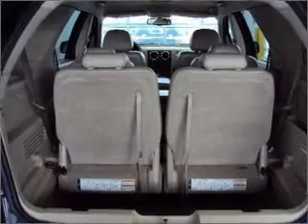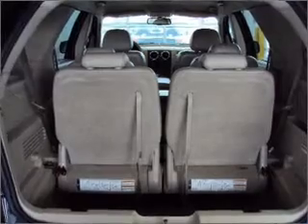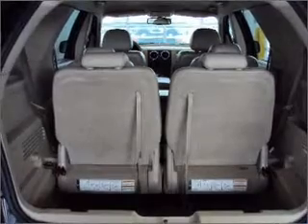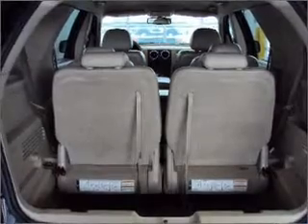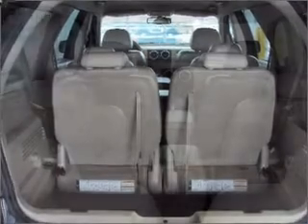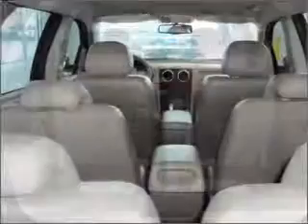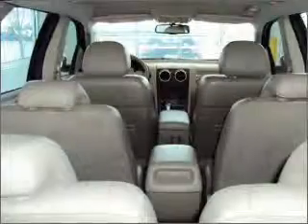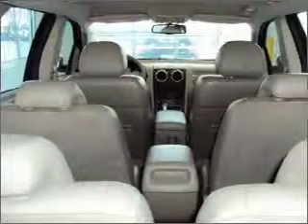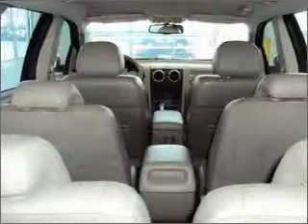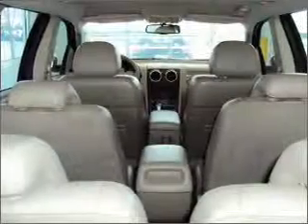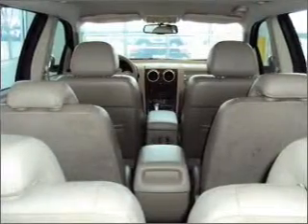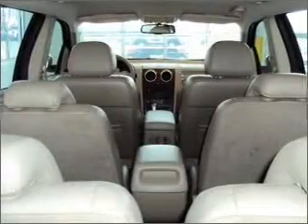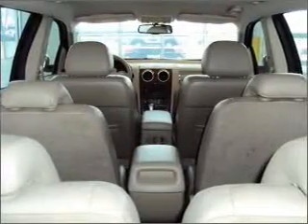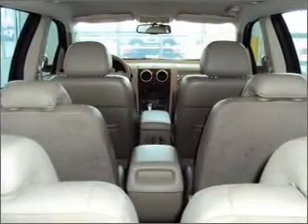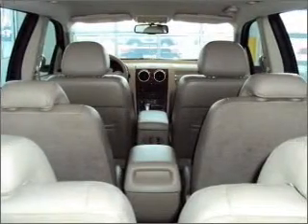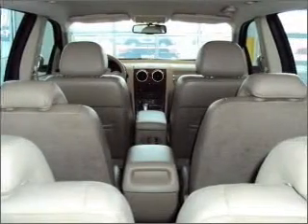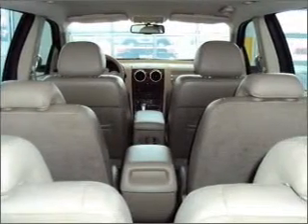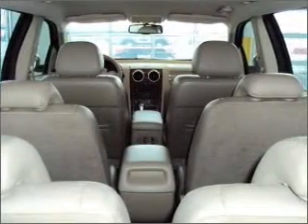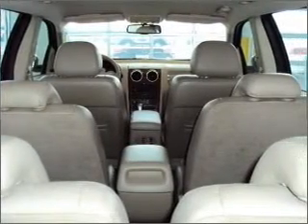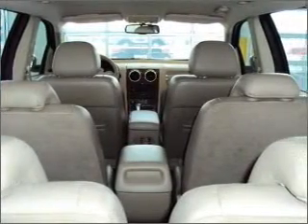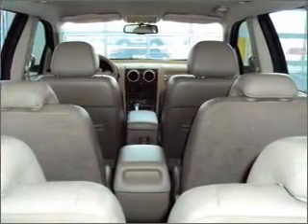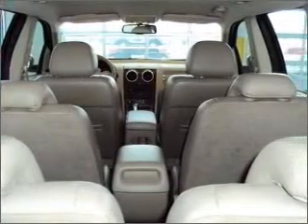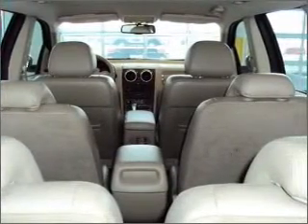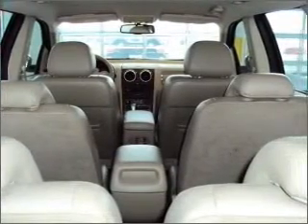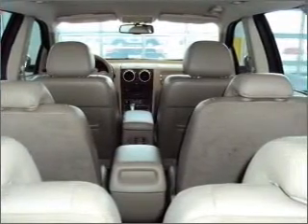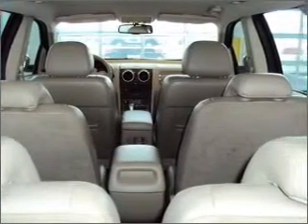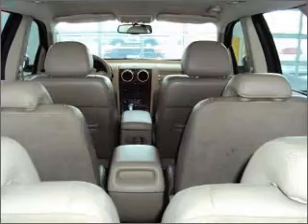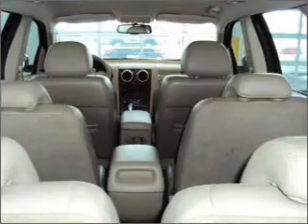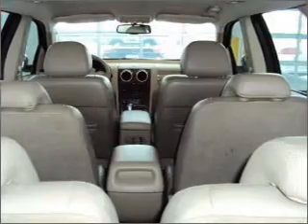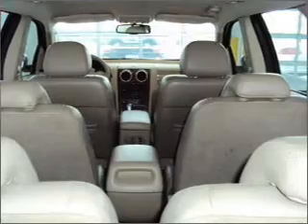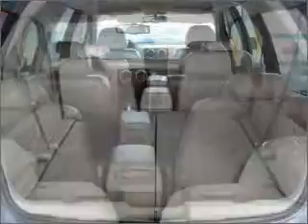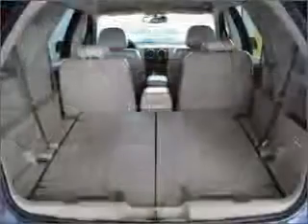We would love to put you in the driver's seat of this Freestyle. Please contact us for more information.